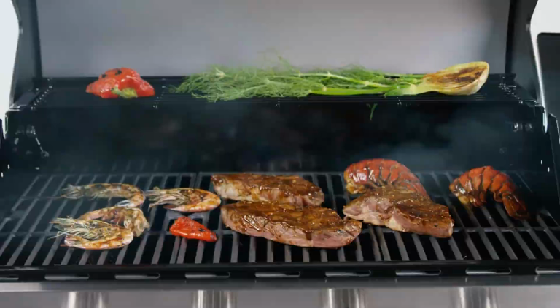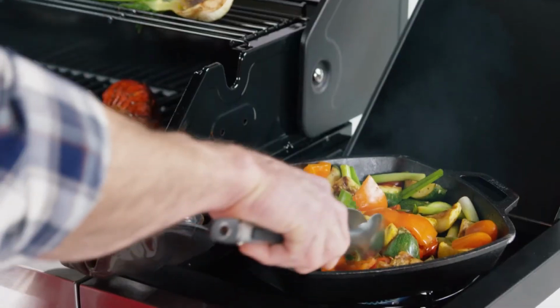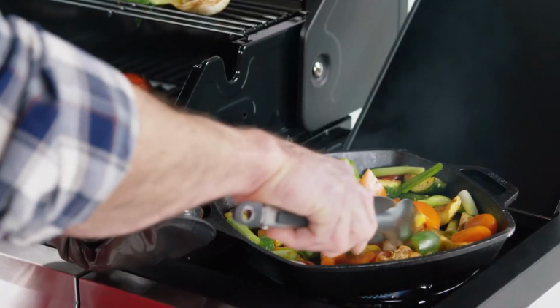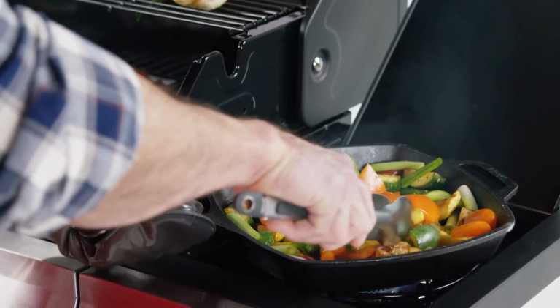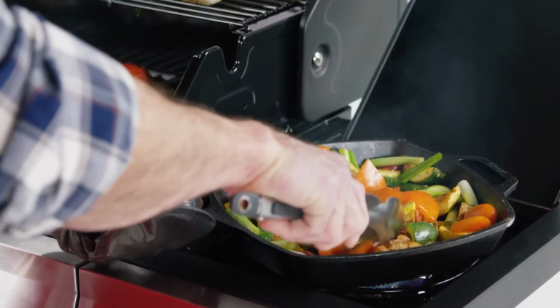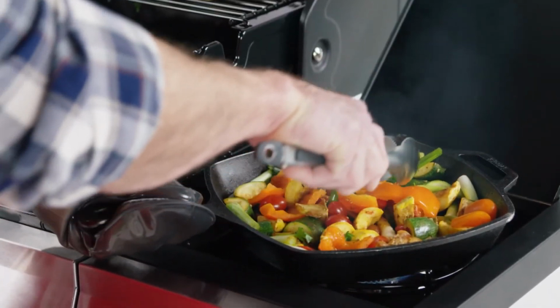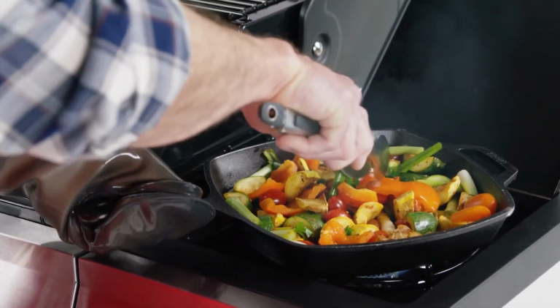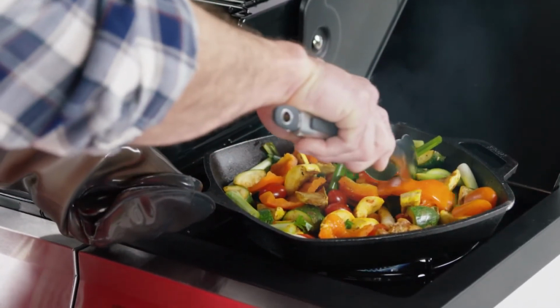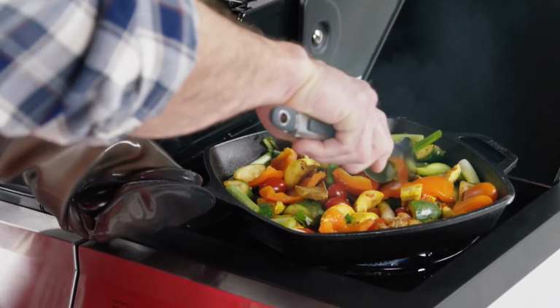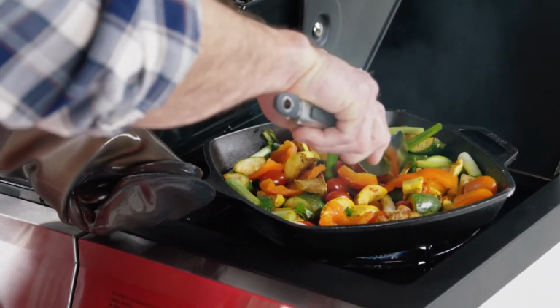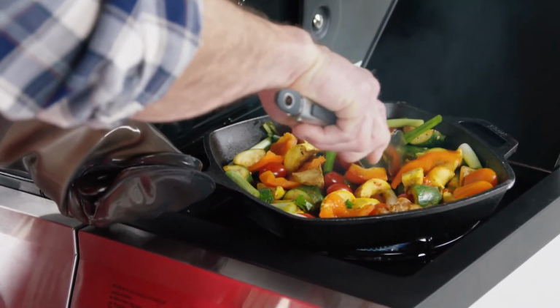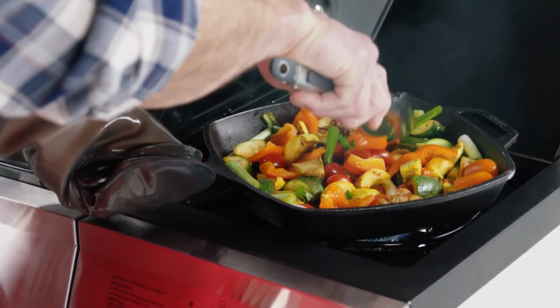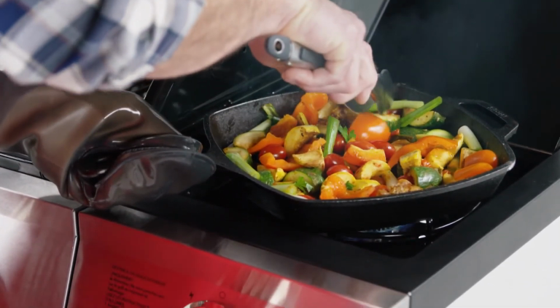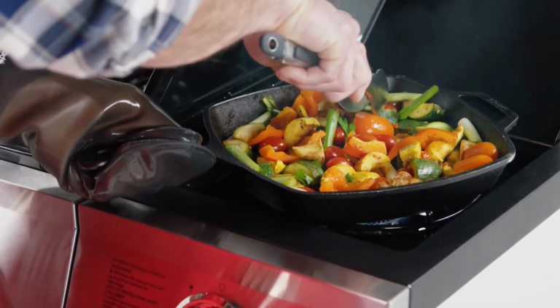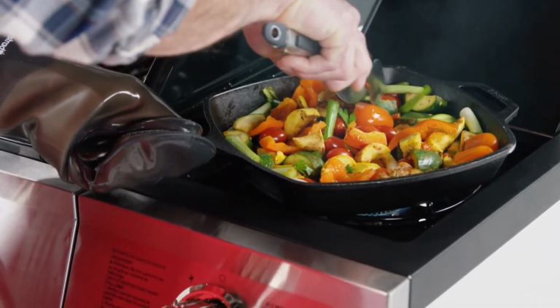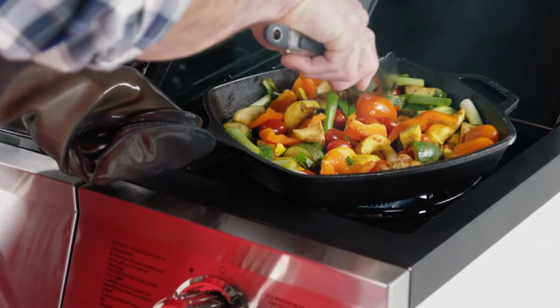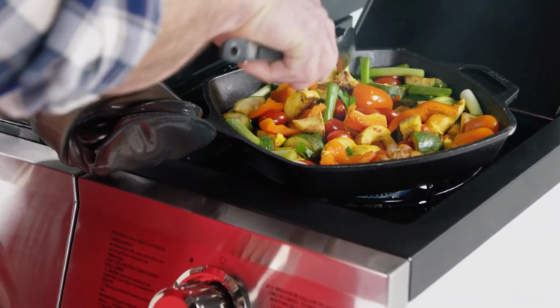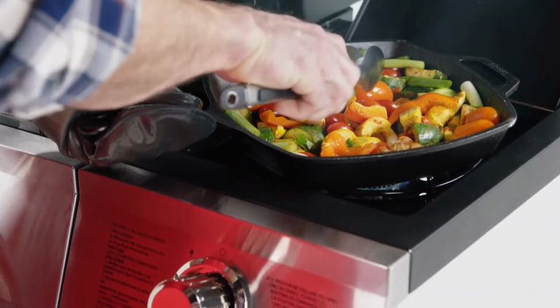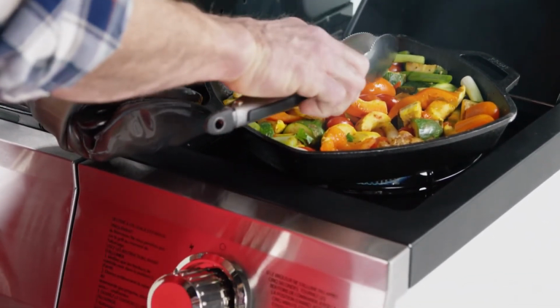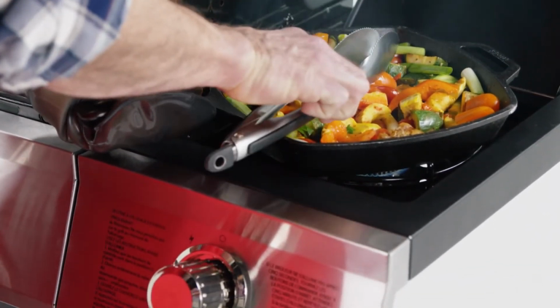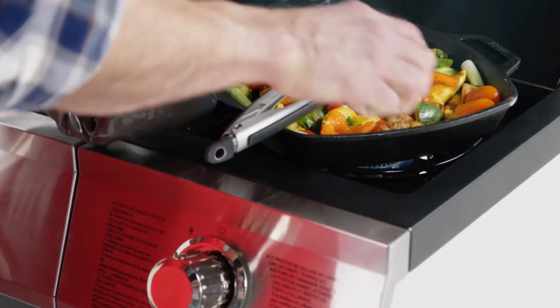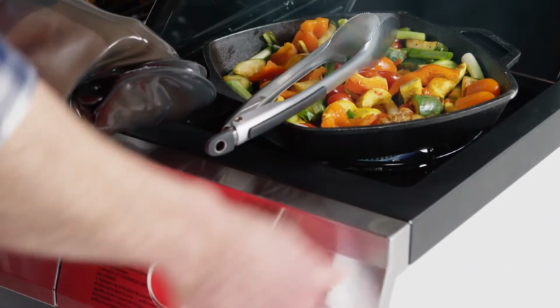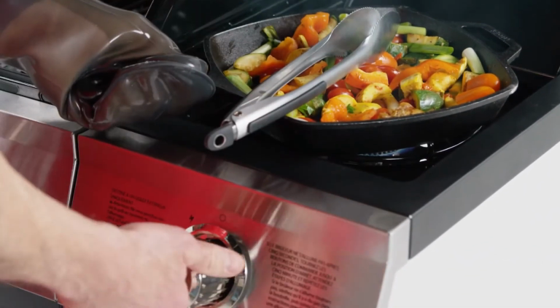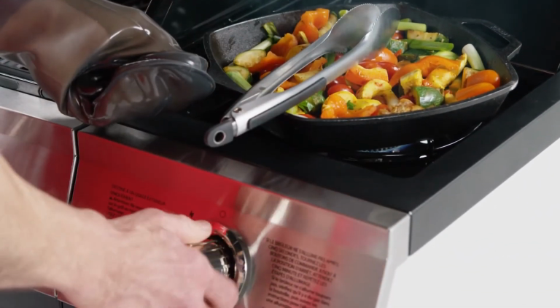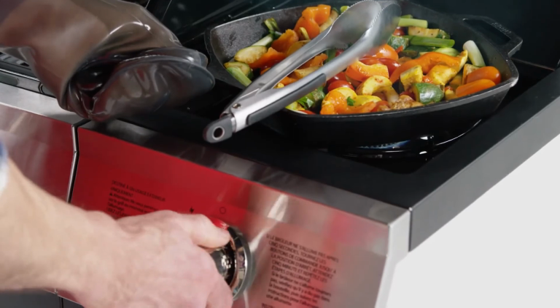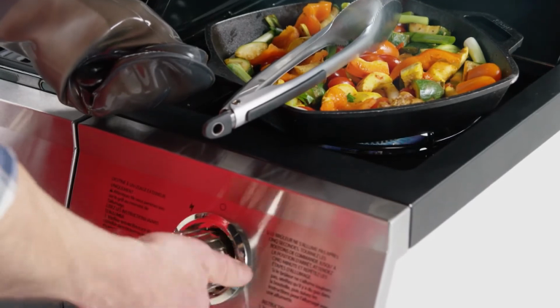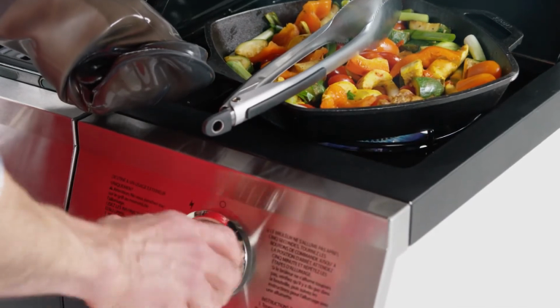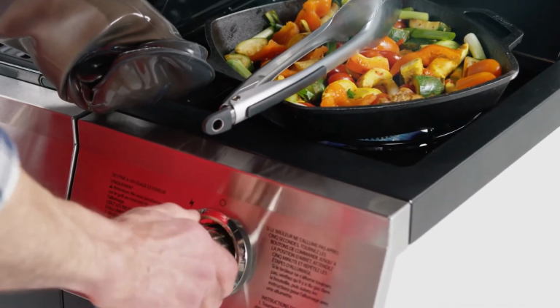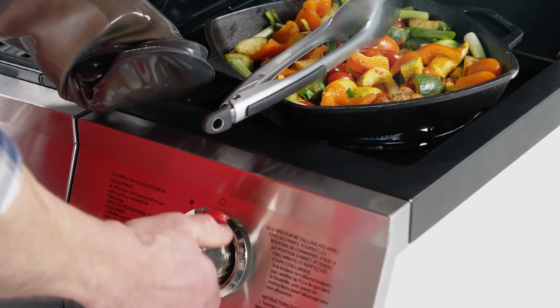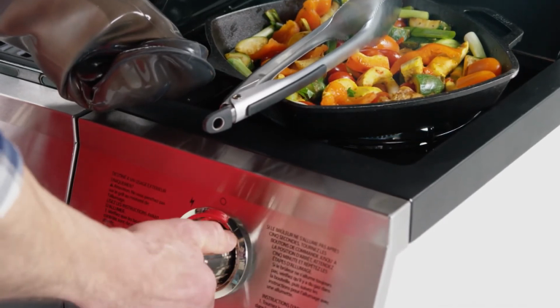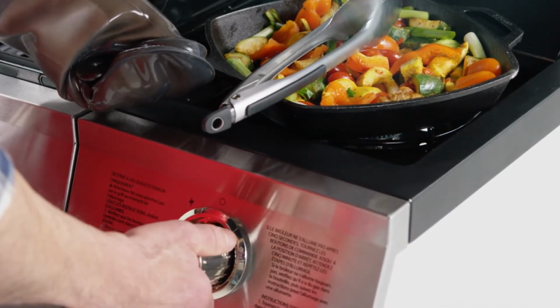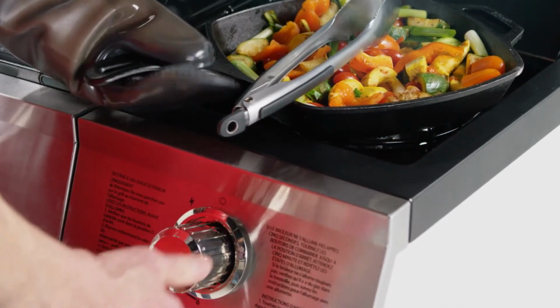The 12,000 BTU stainless steel side burner gives you the additional heating space you need to cook every element of your meal to perfection.